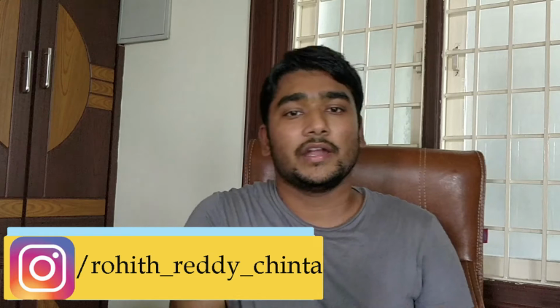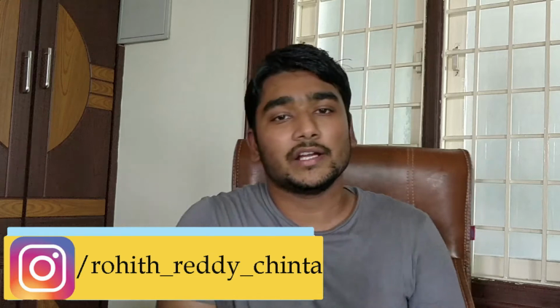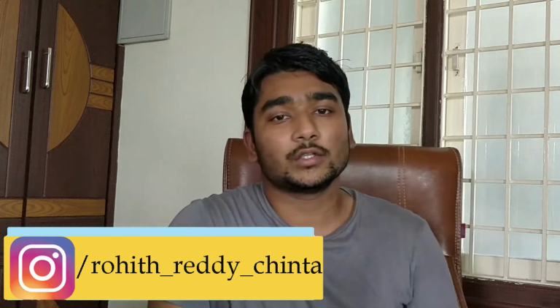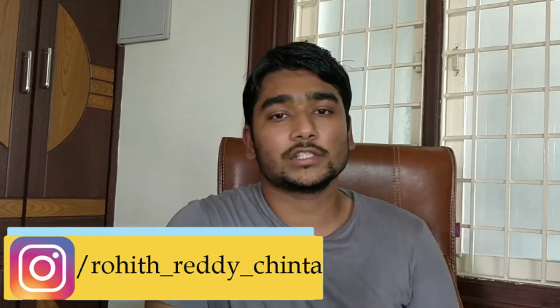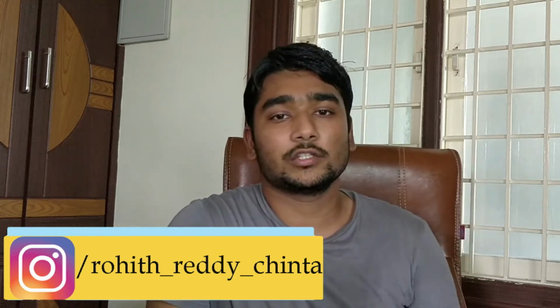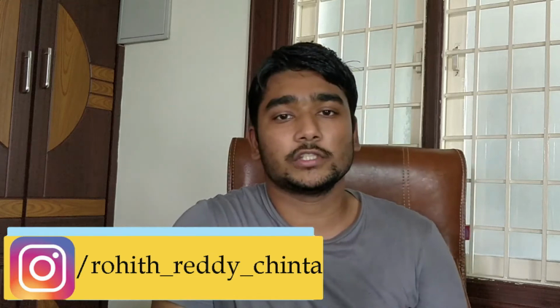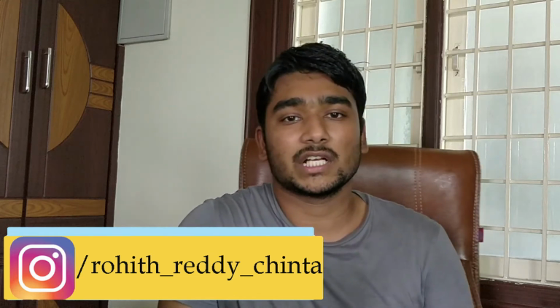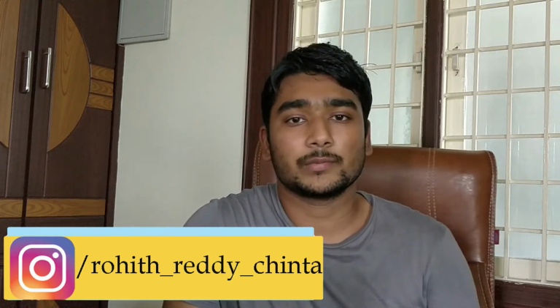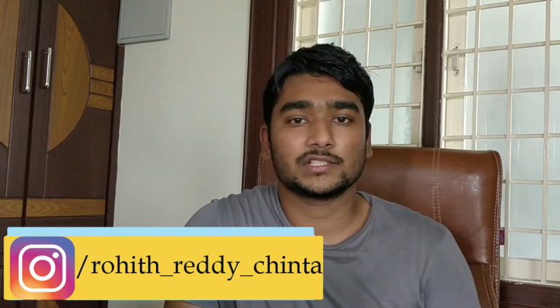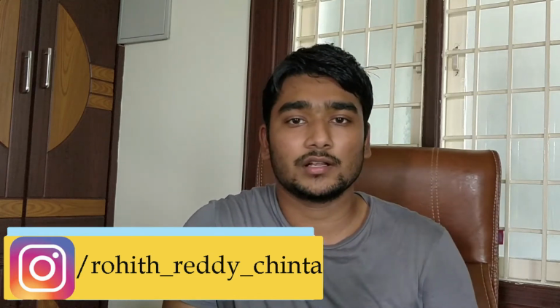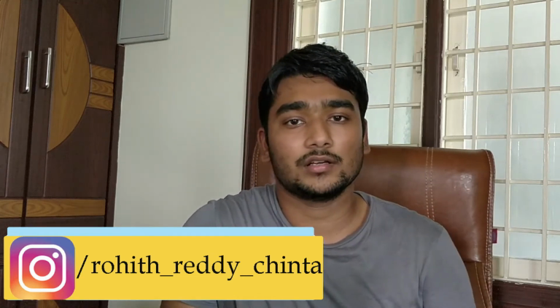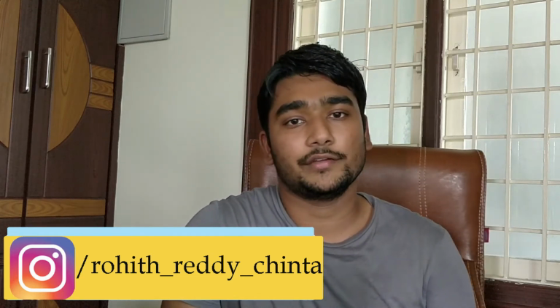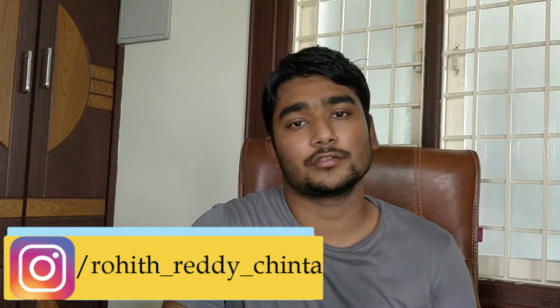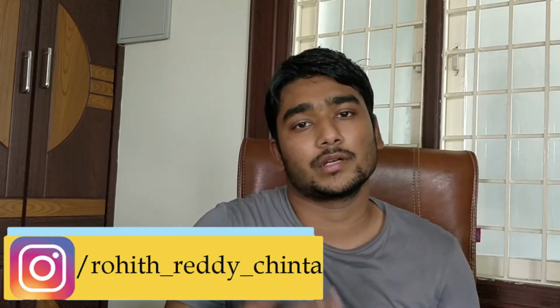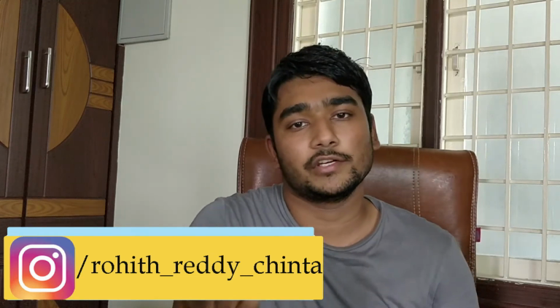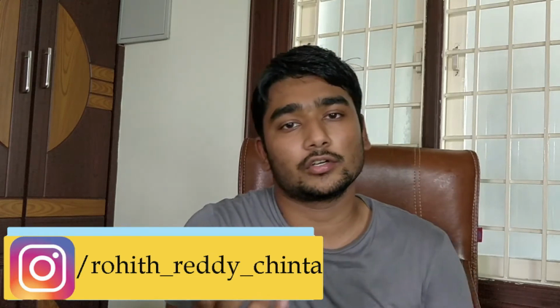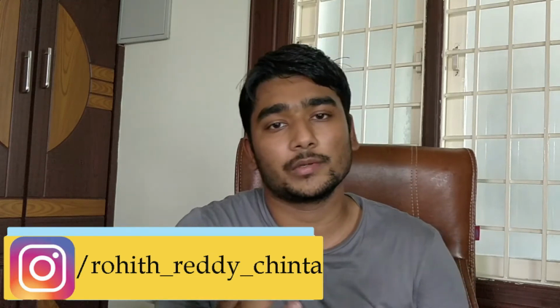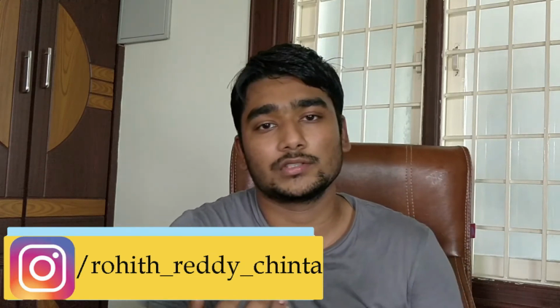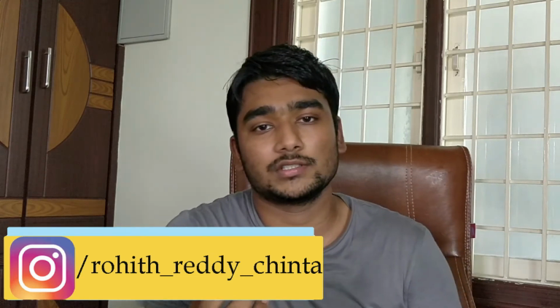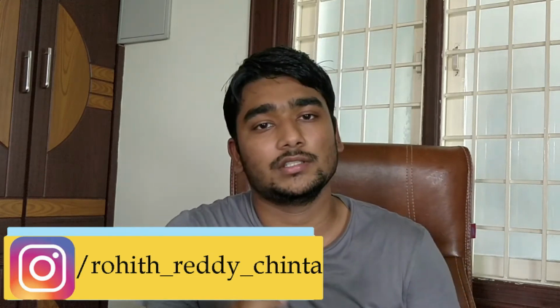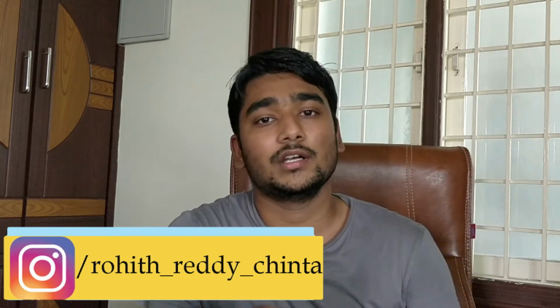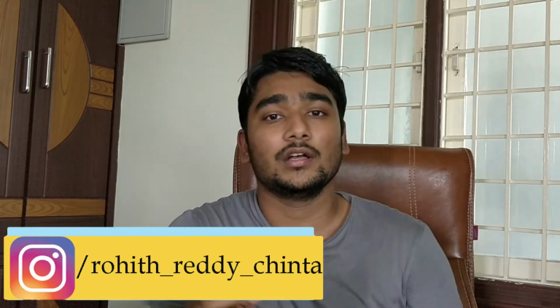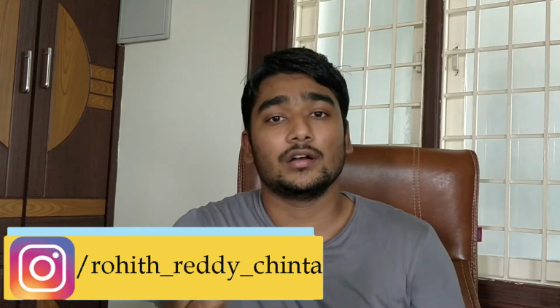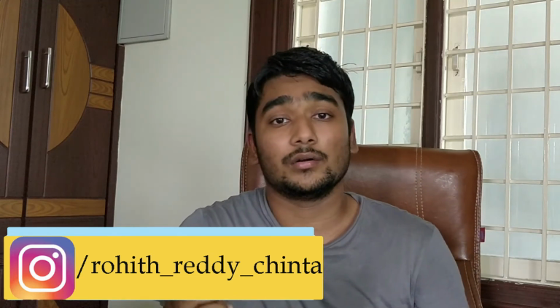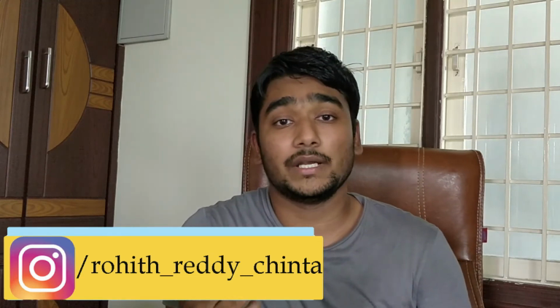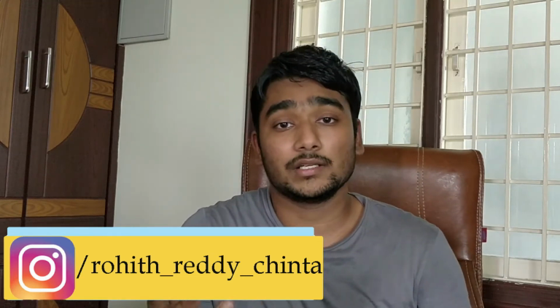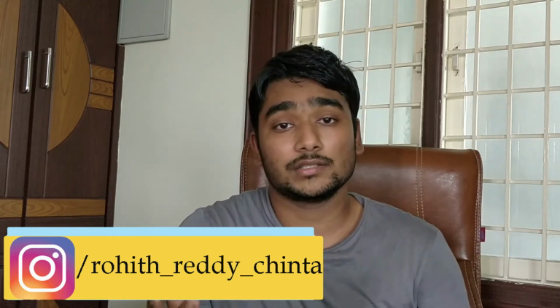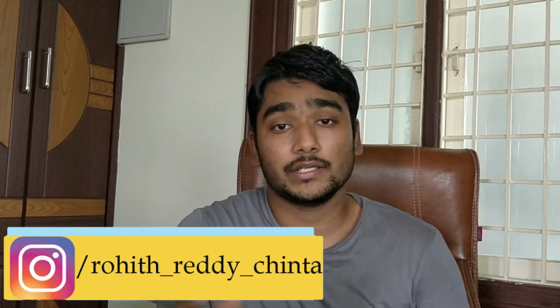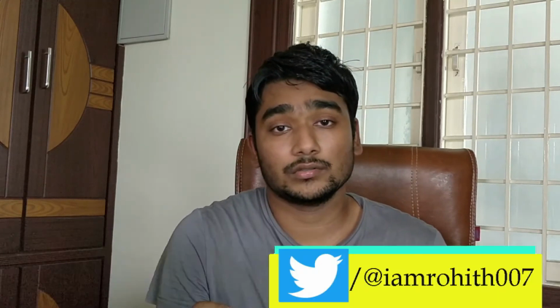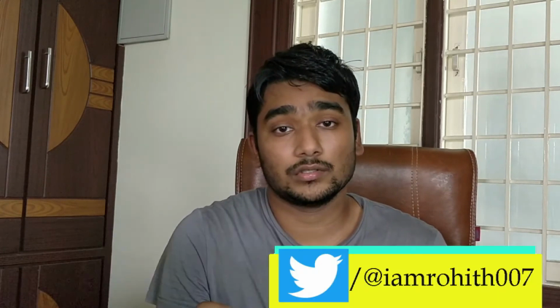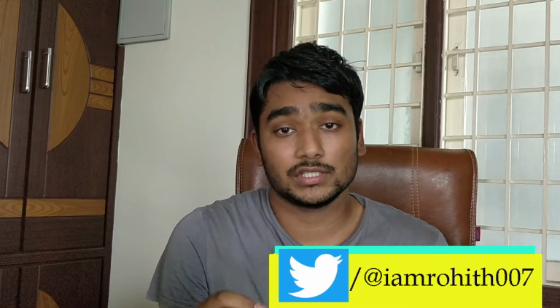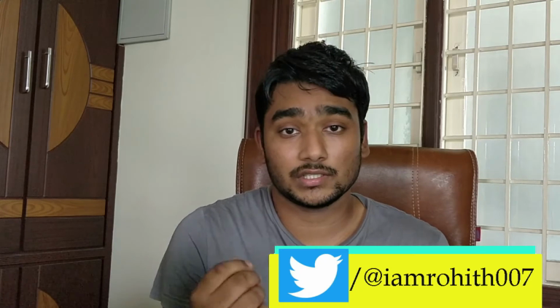Hey guys, you are watching Rohit Scienceberg Channel. This video is going to talk about medicals every day in GCK.